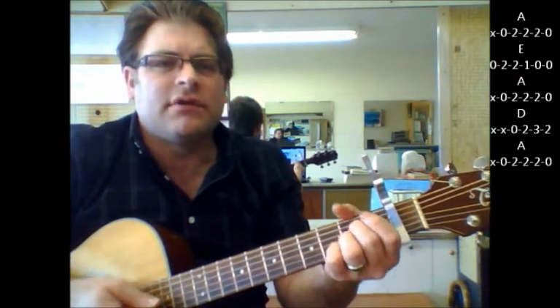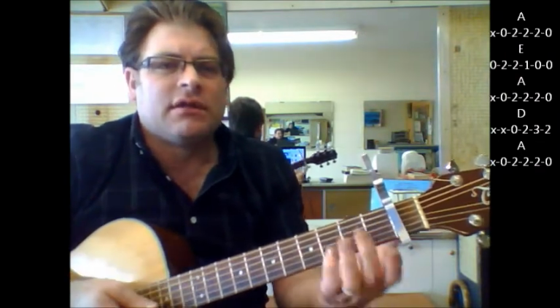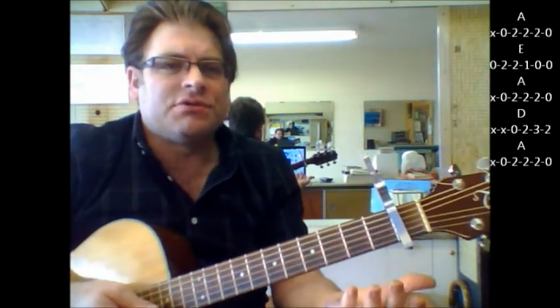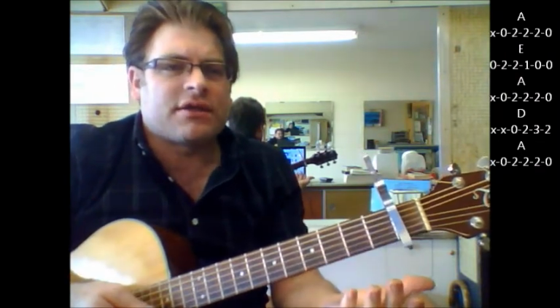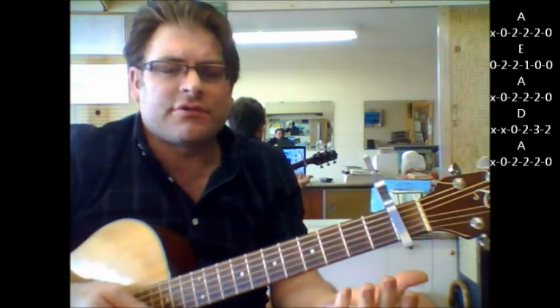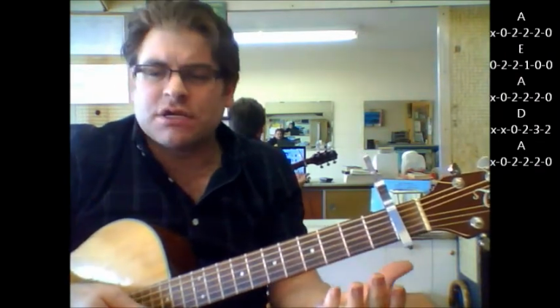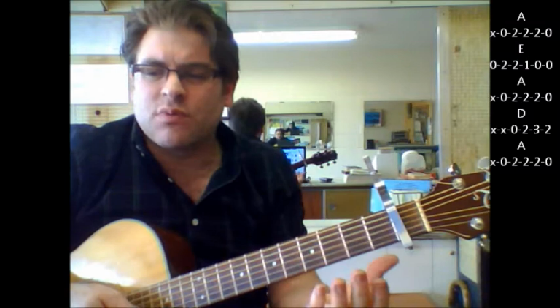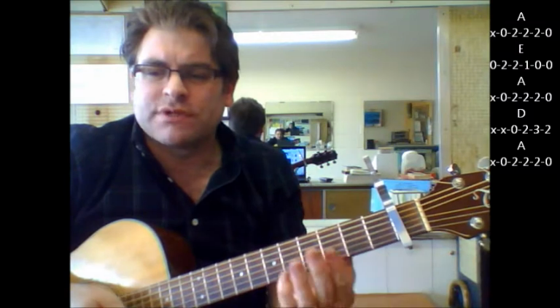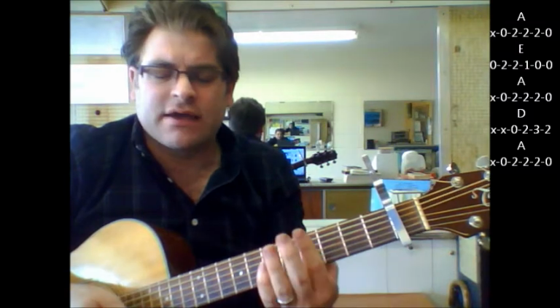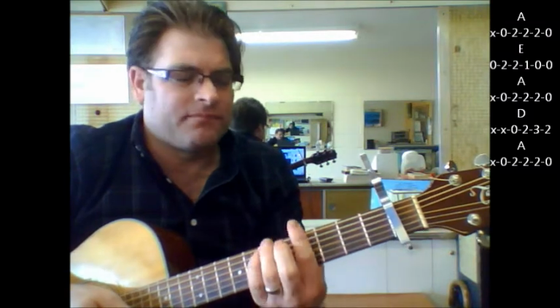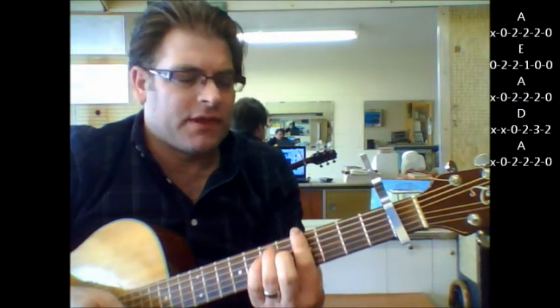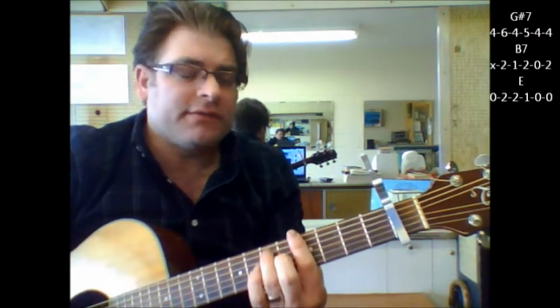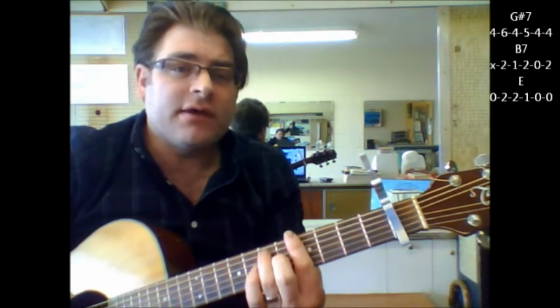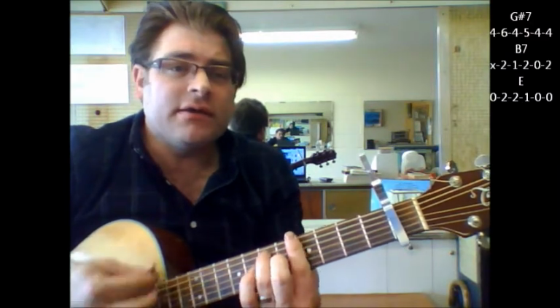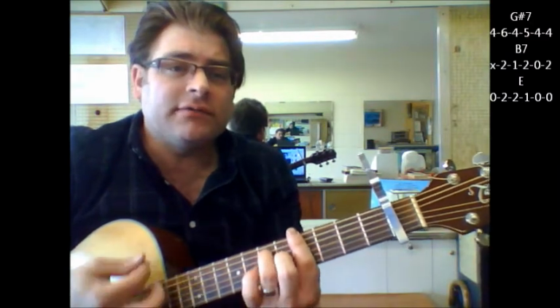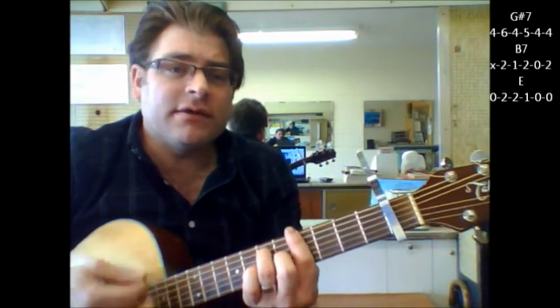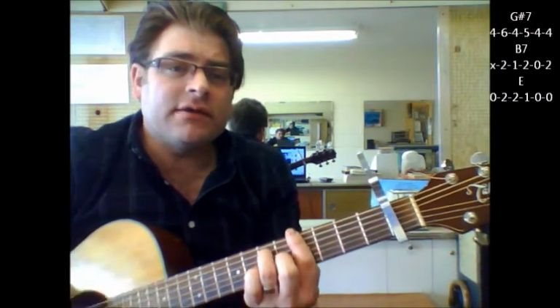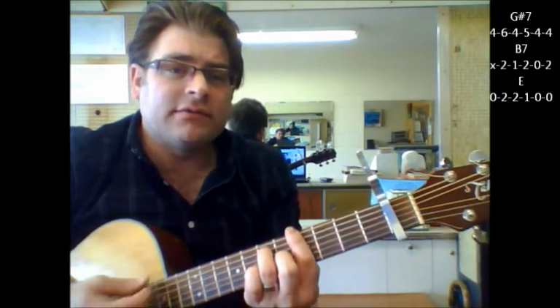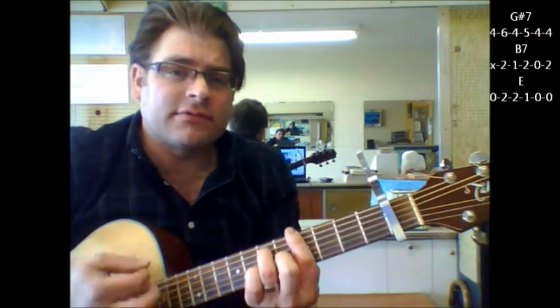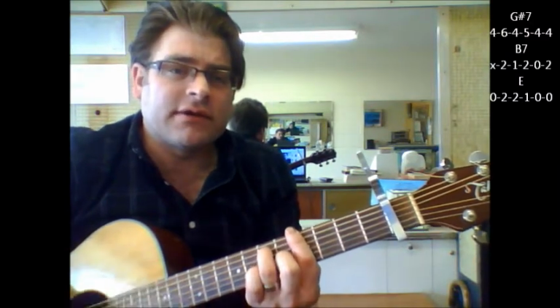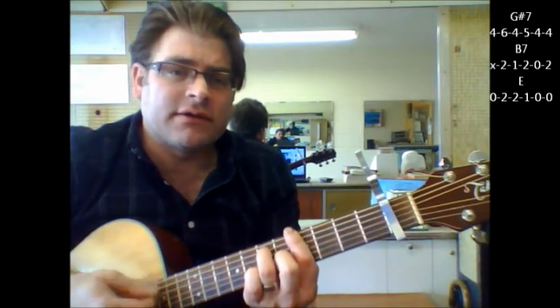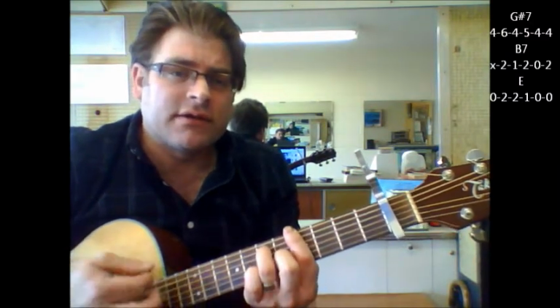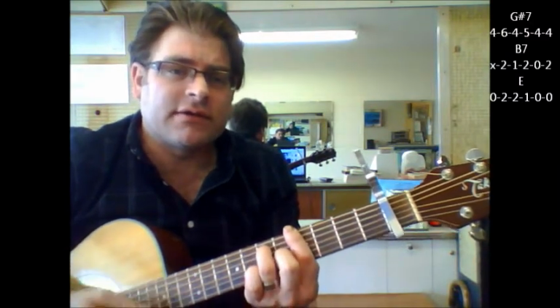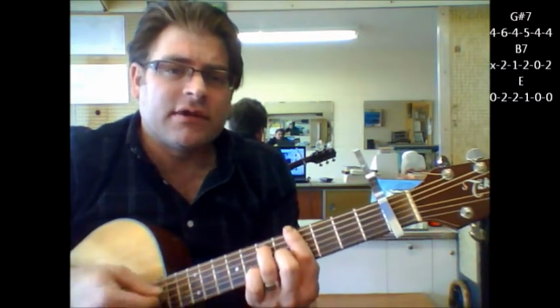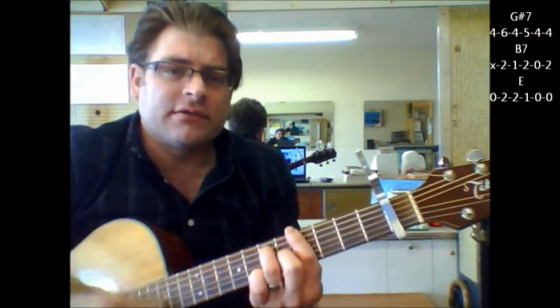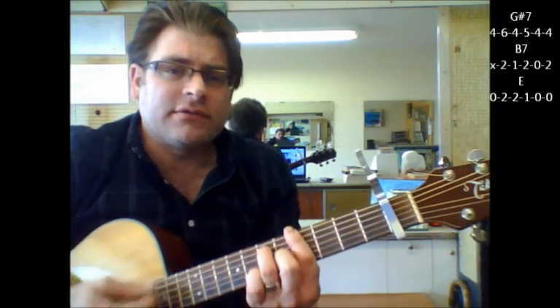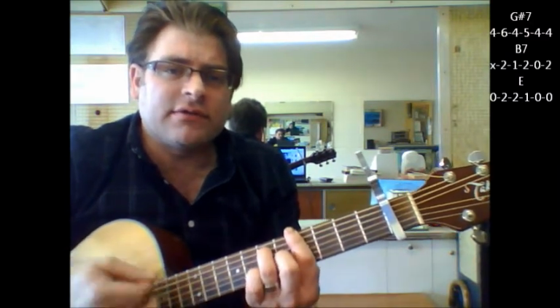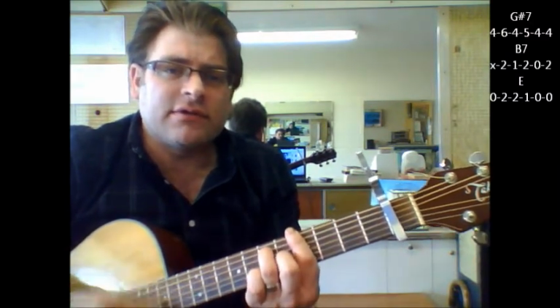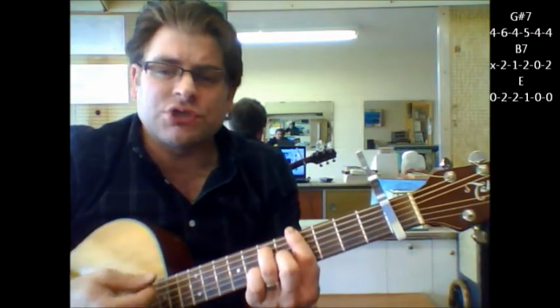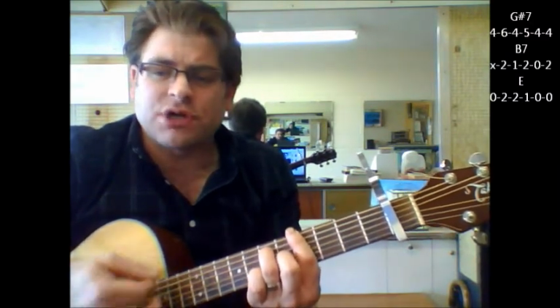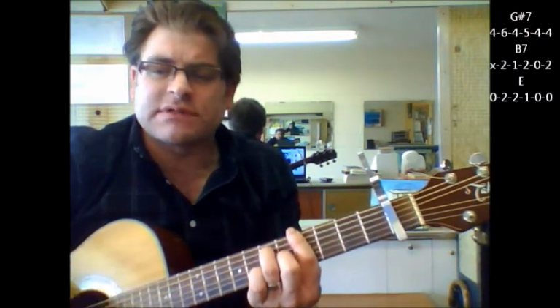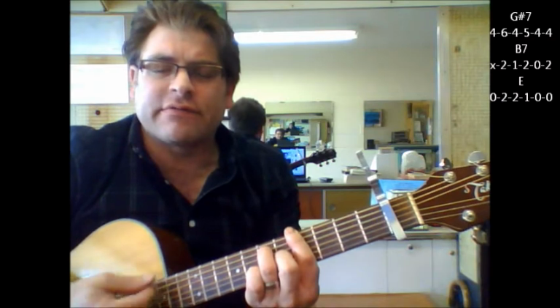Let me show you that other change one more time. G sharp 7.